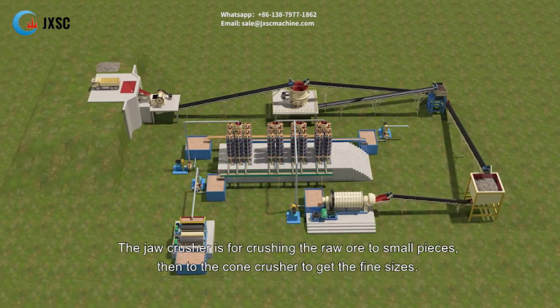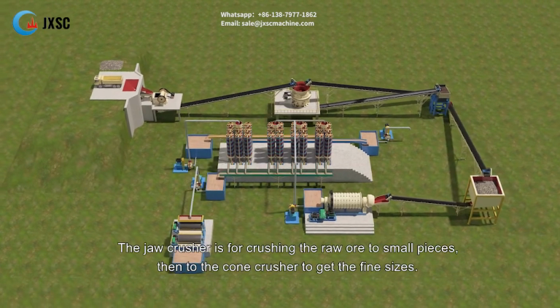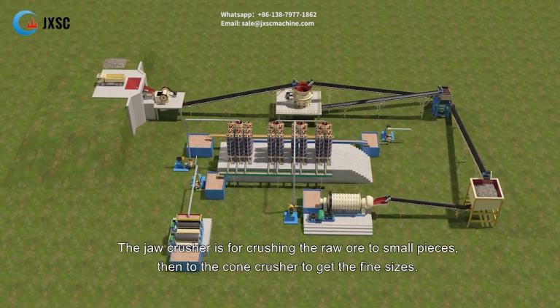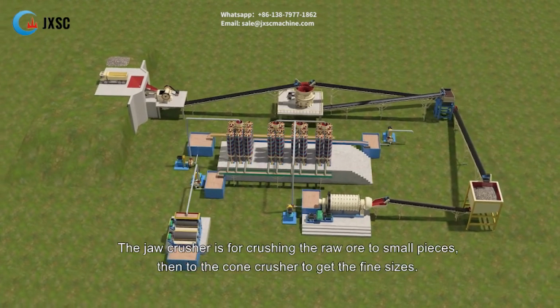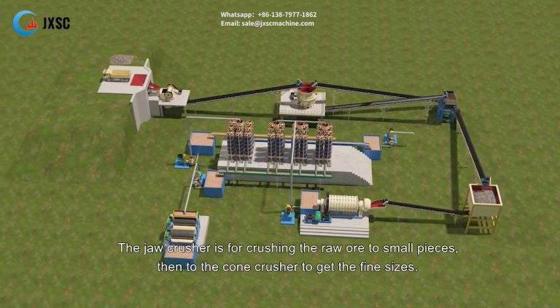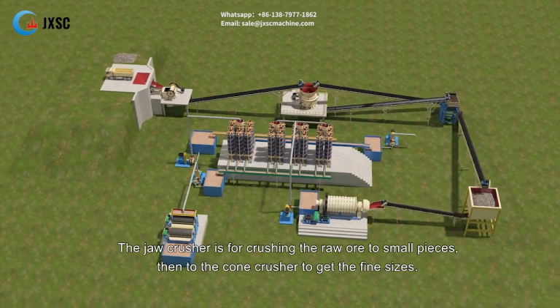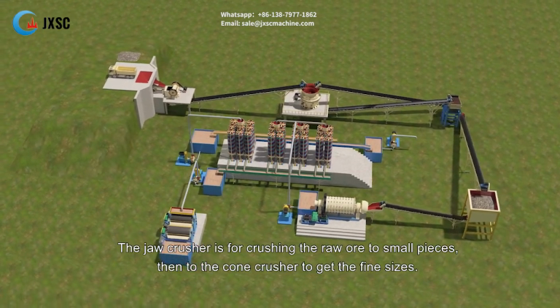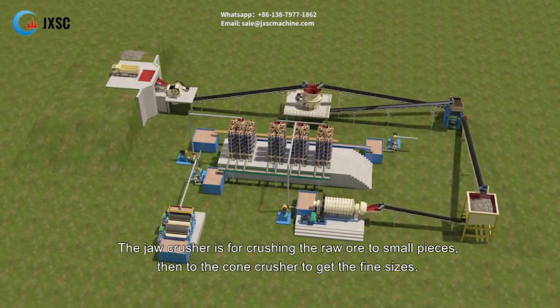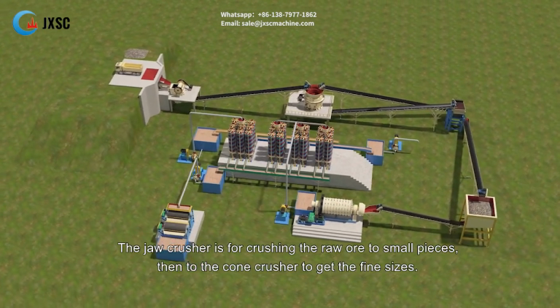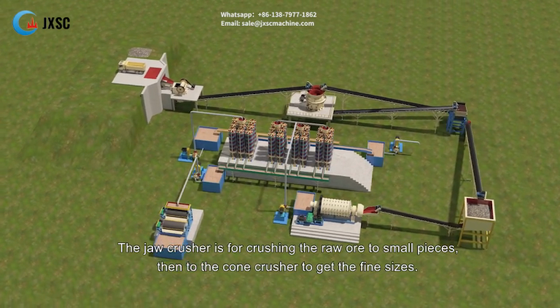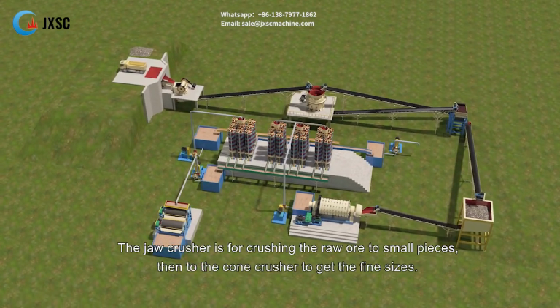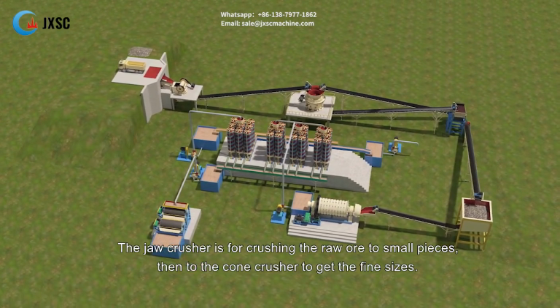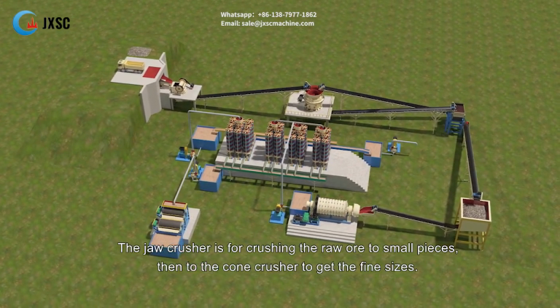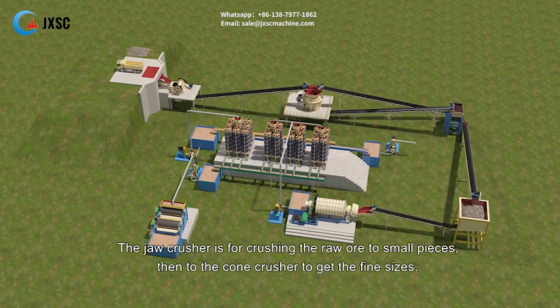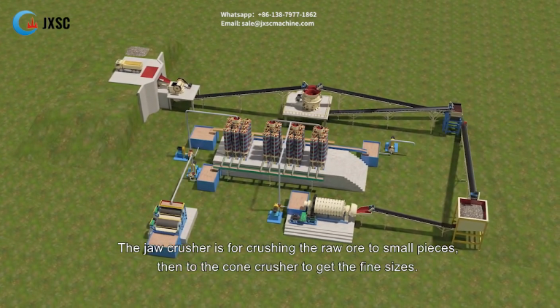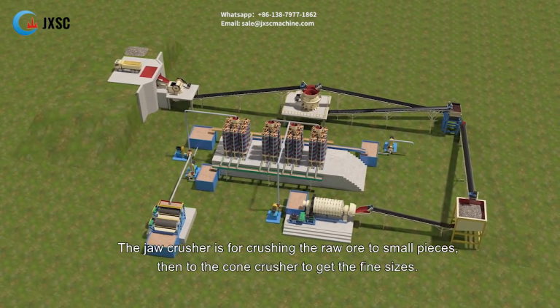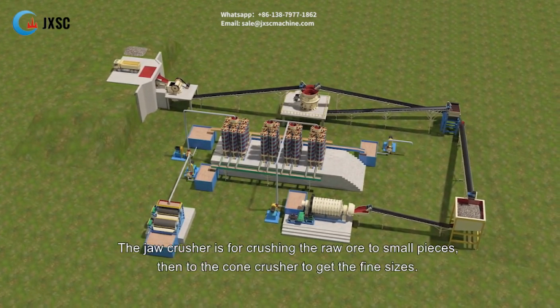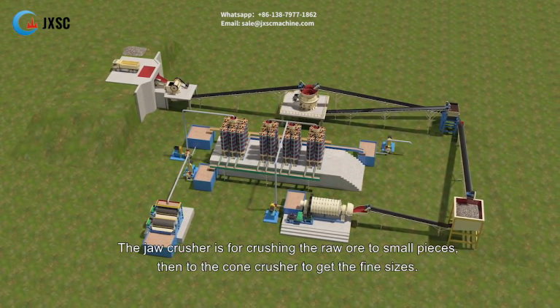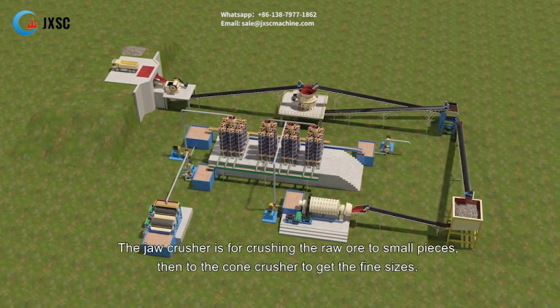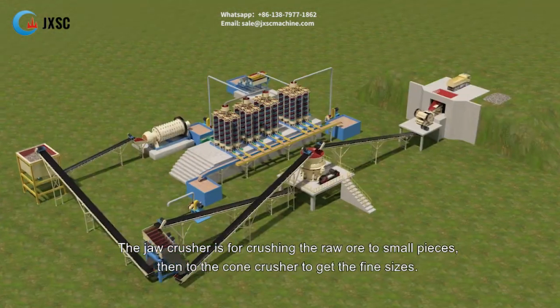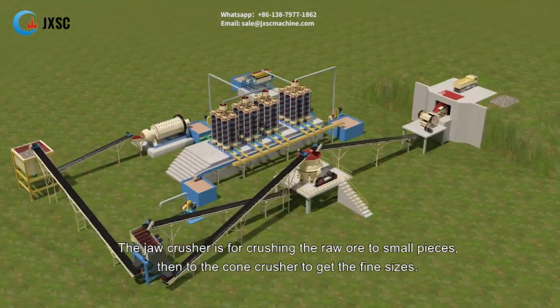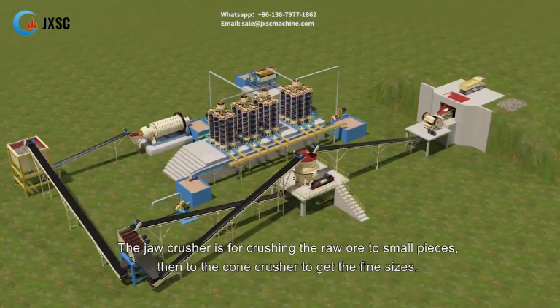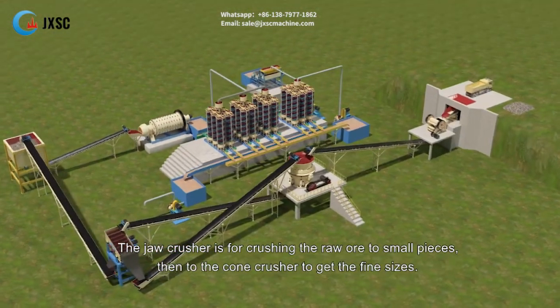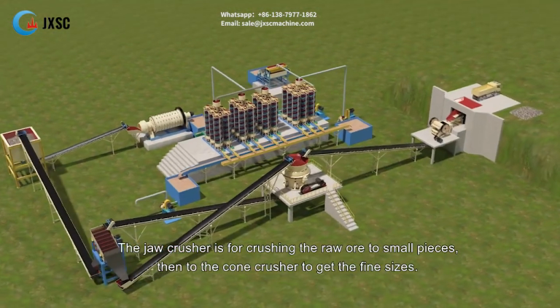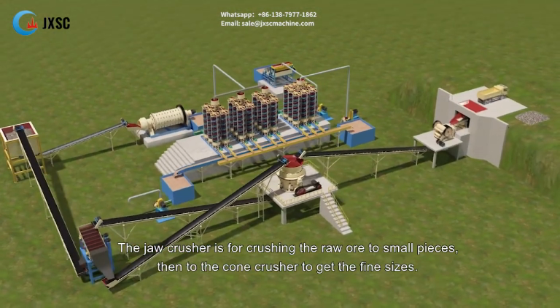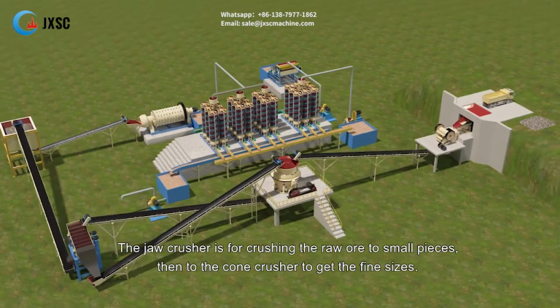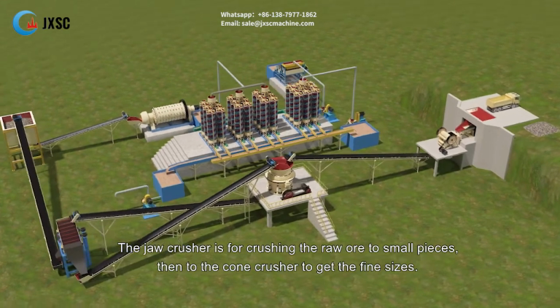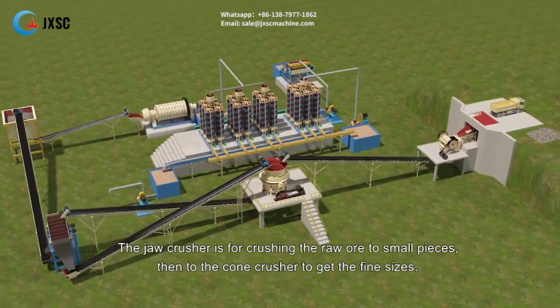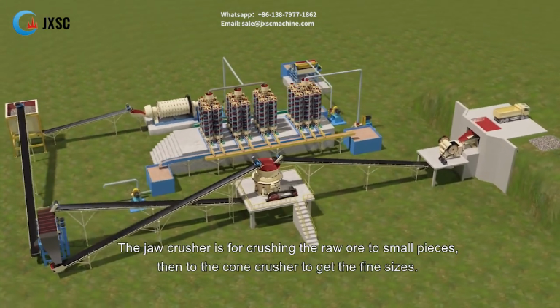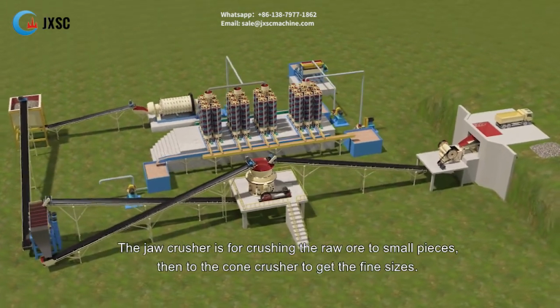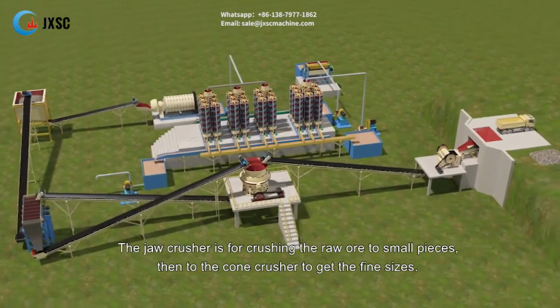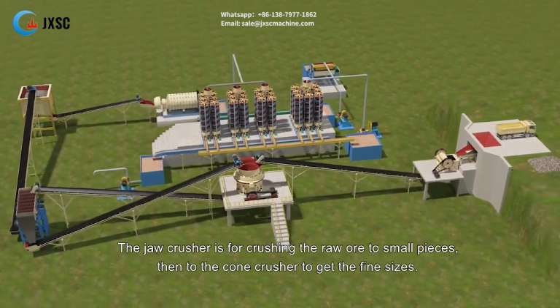The jaw crusher is for crushing the raw ore into small pieces, then to the cone crusher to get the fine sizes.